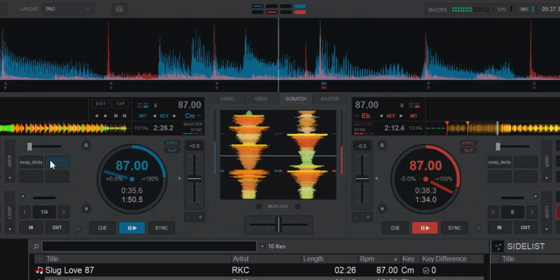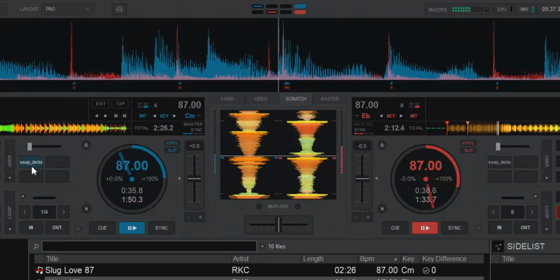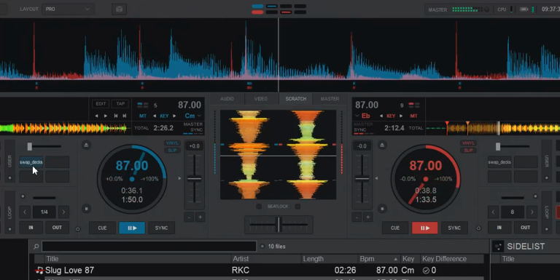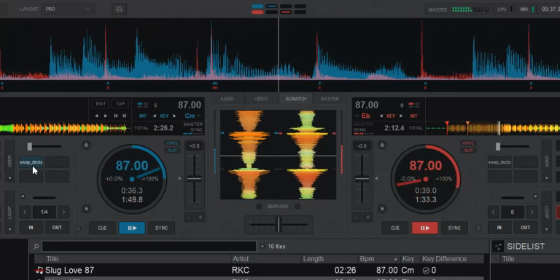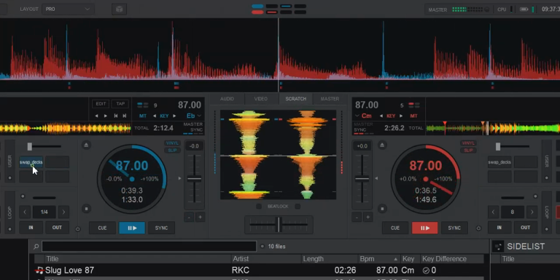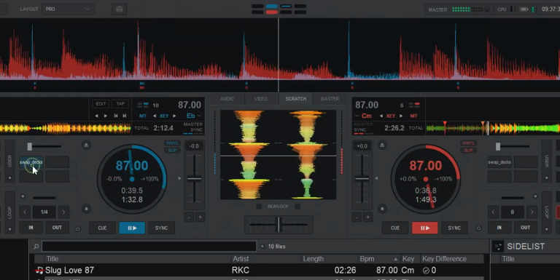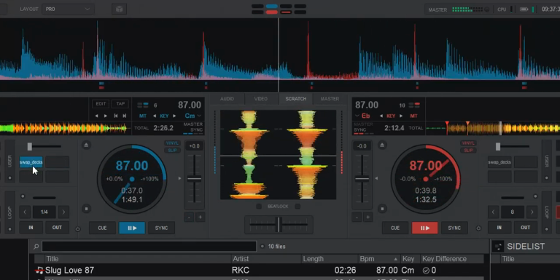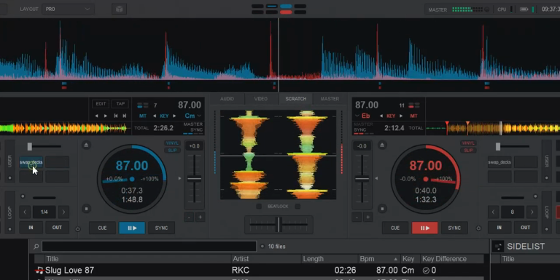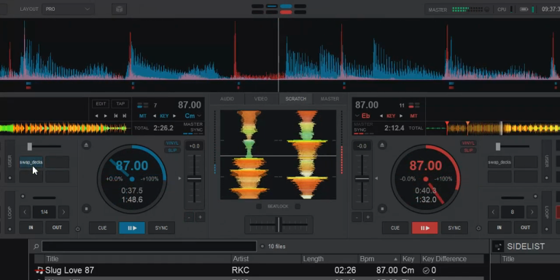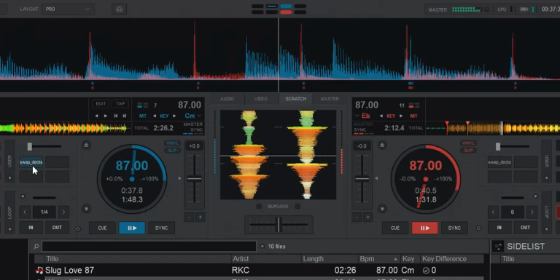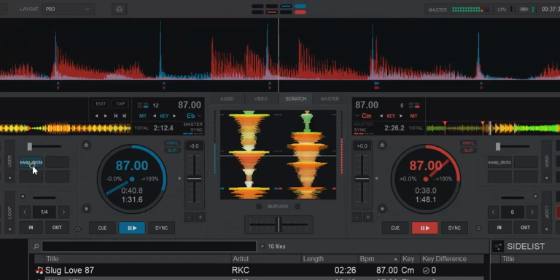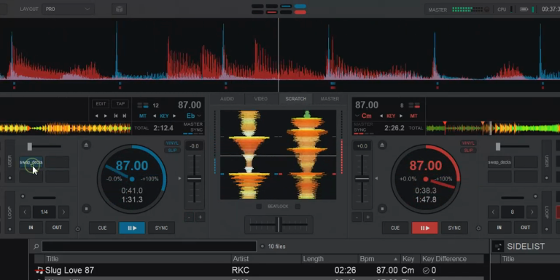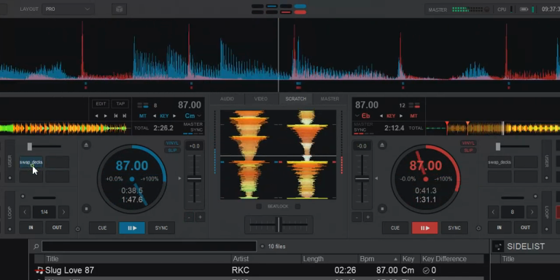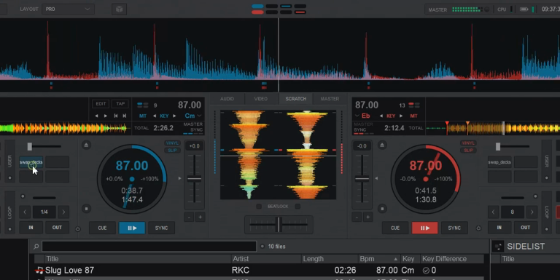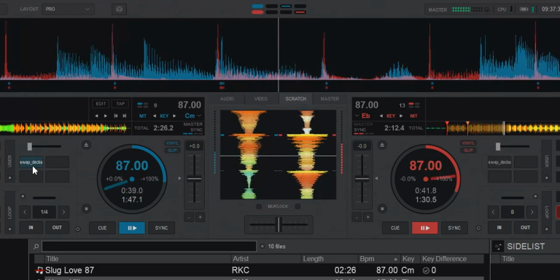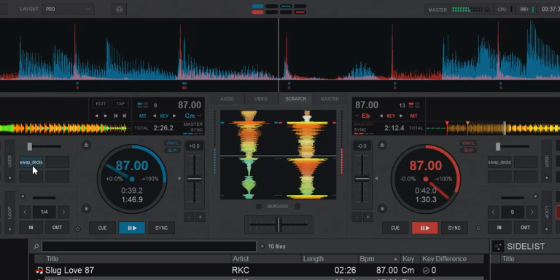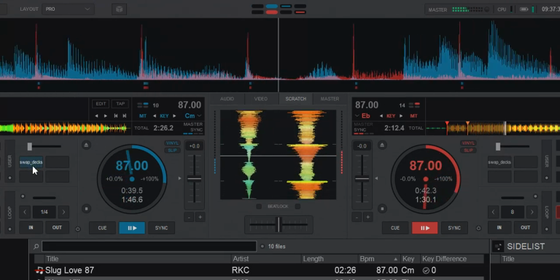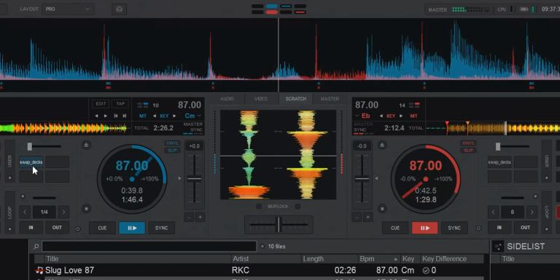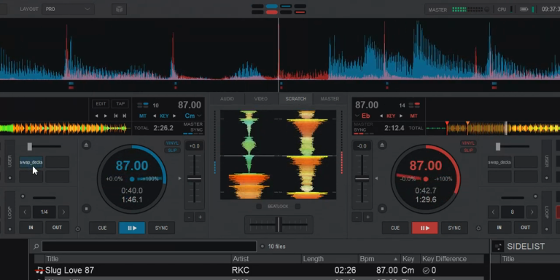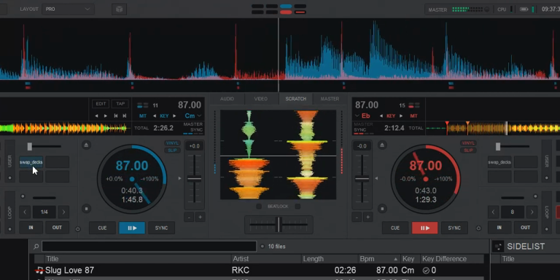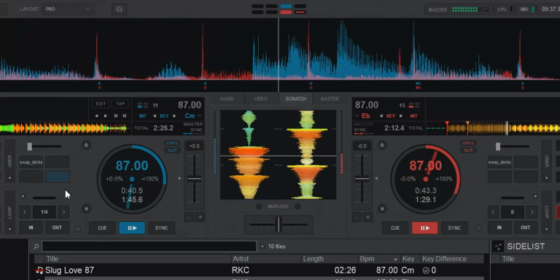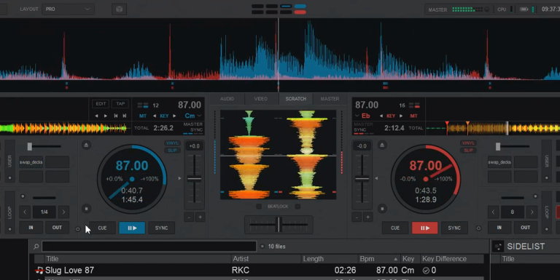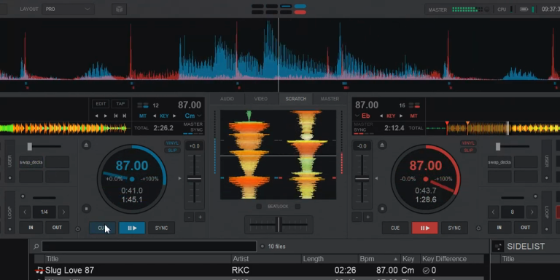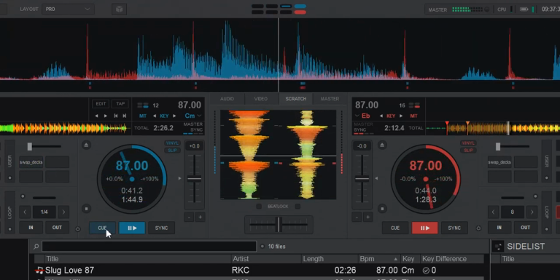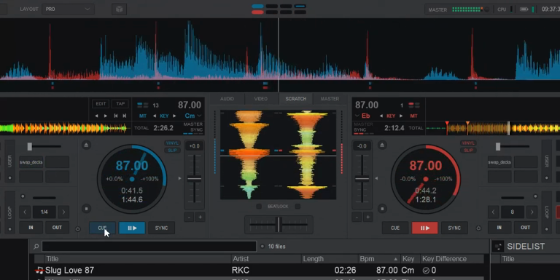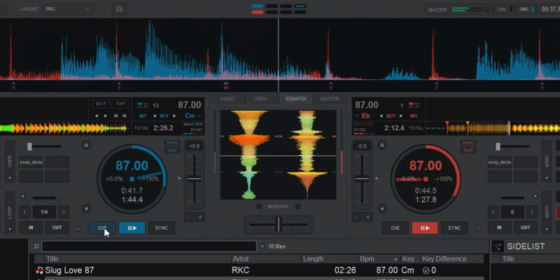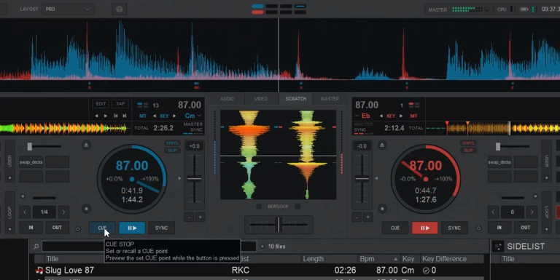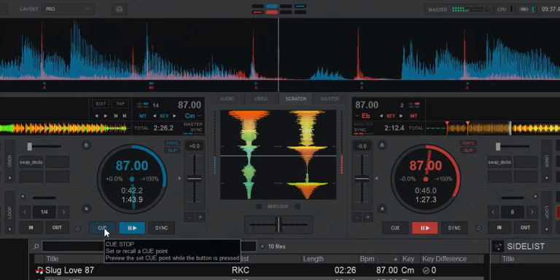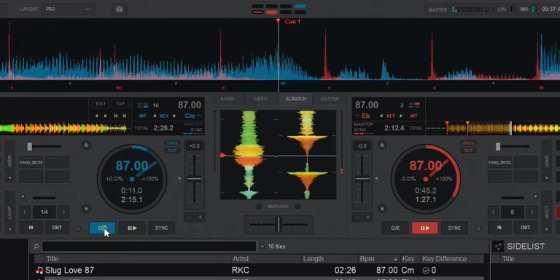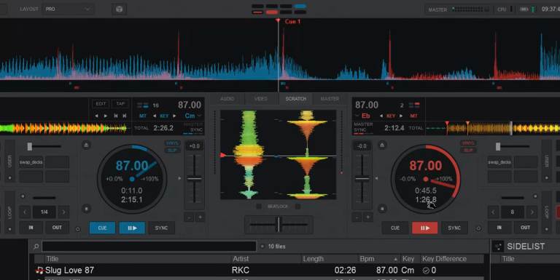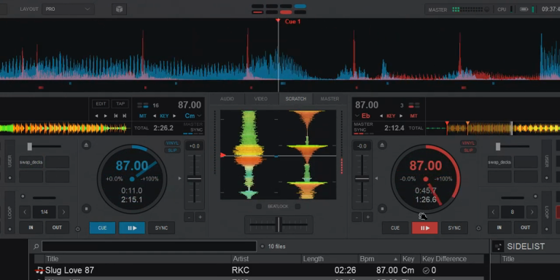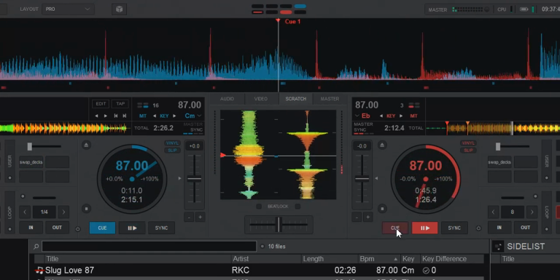So that's the Swap Deck feature, and it works for Deck 1 and Deck 2. I'll see you next time. Bye.